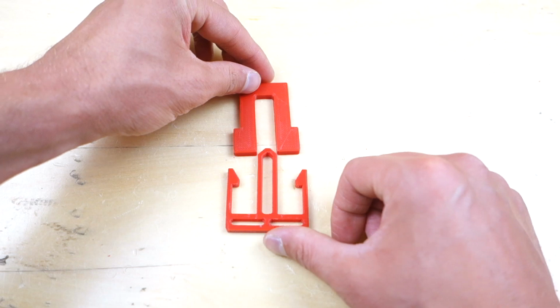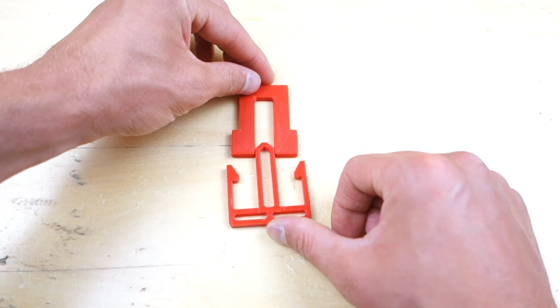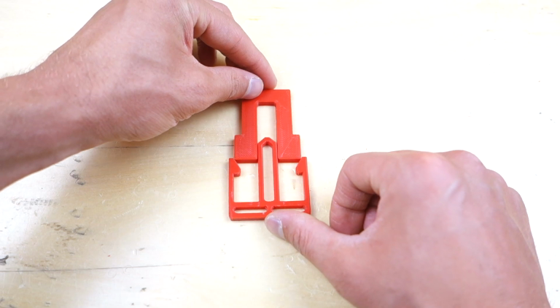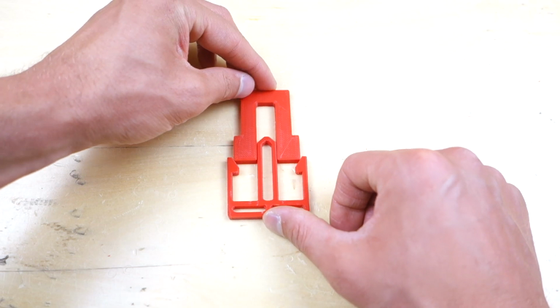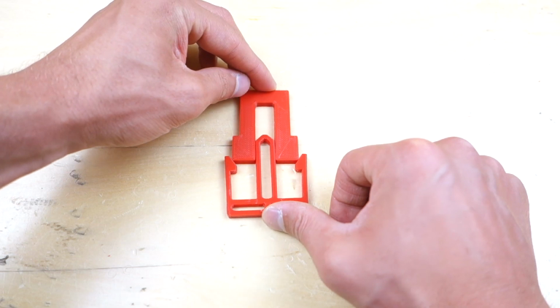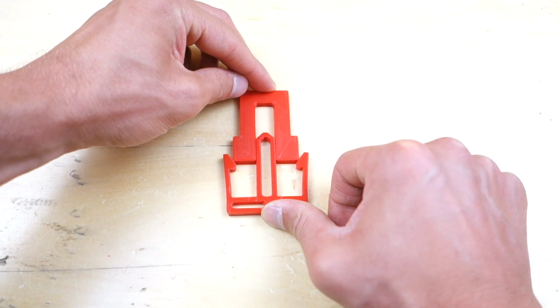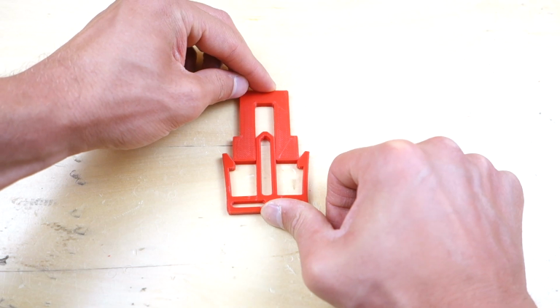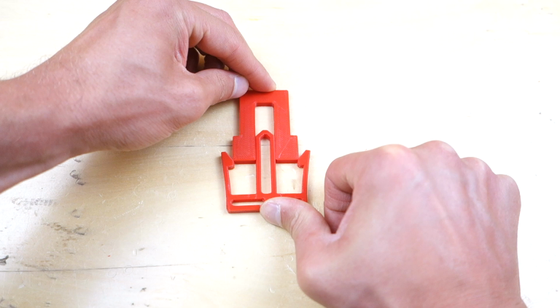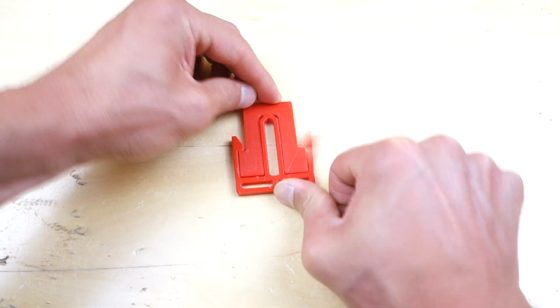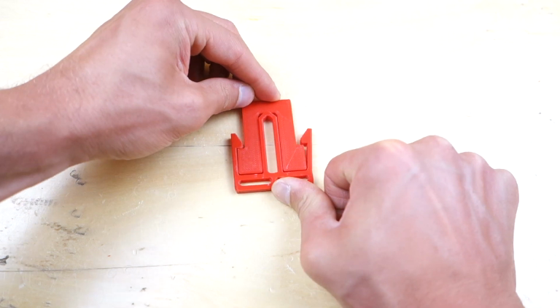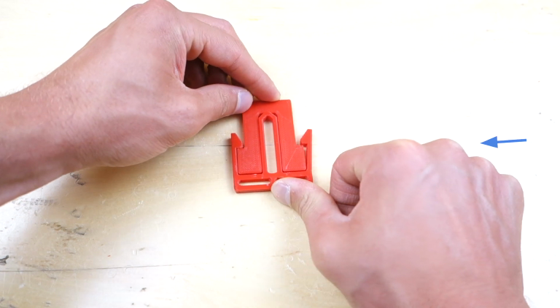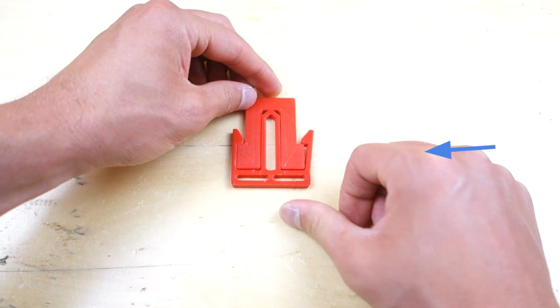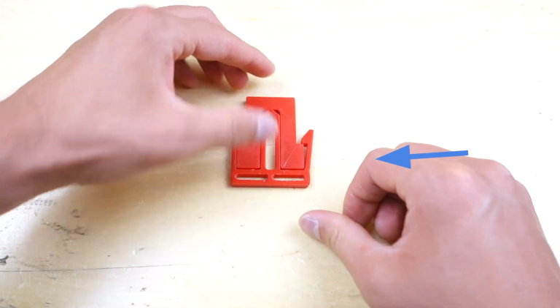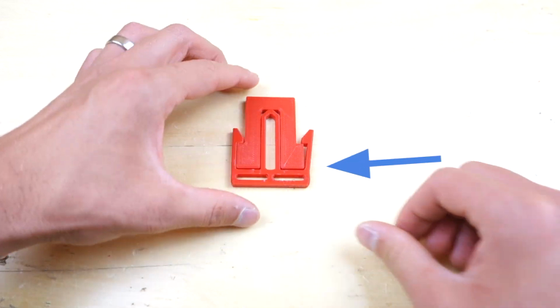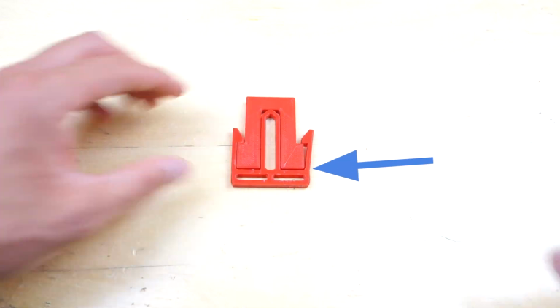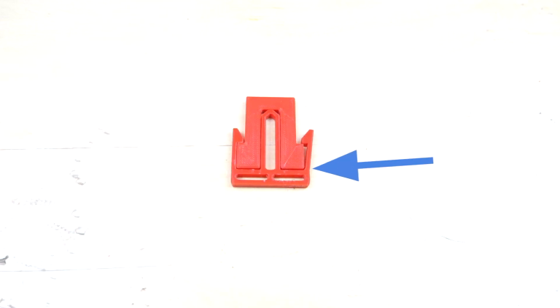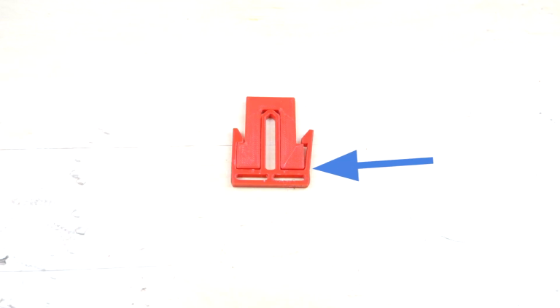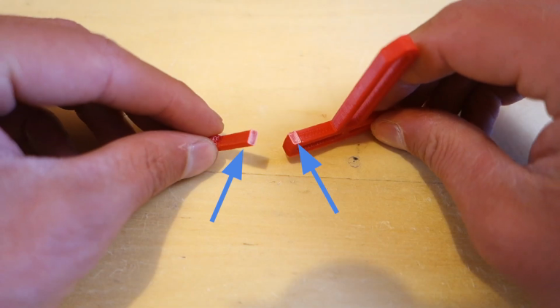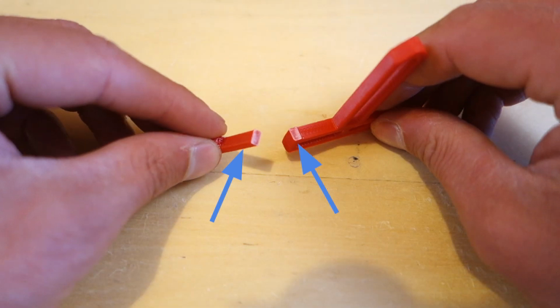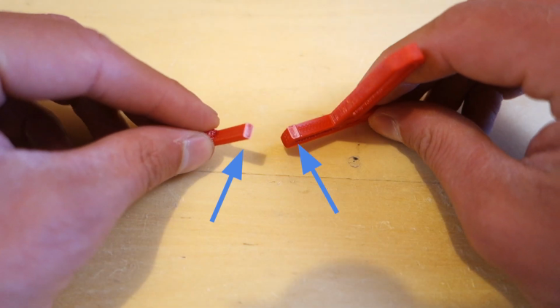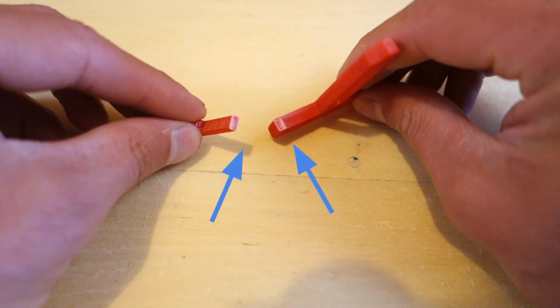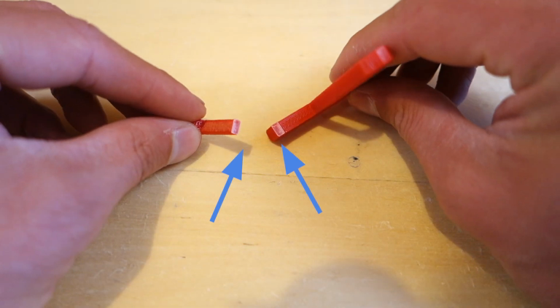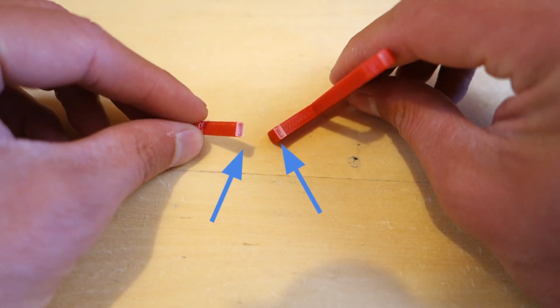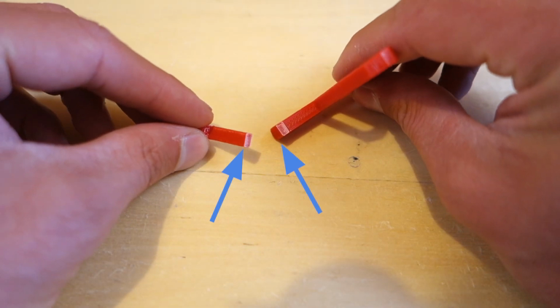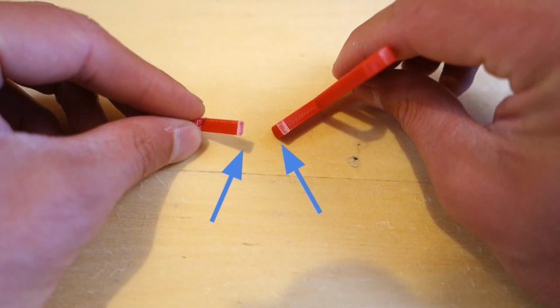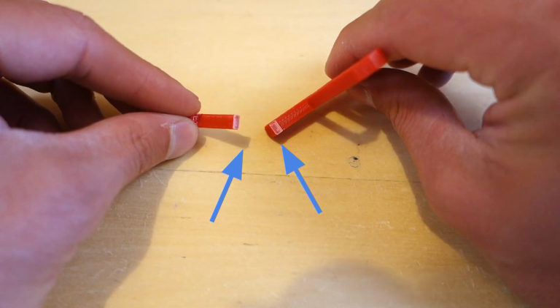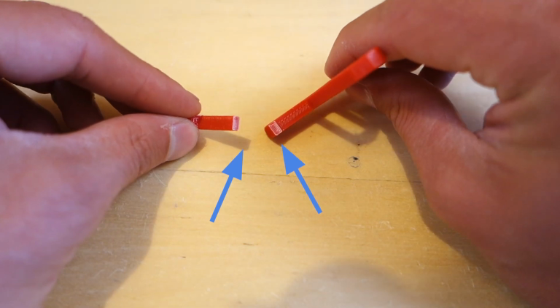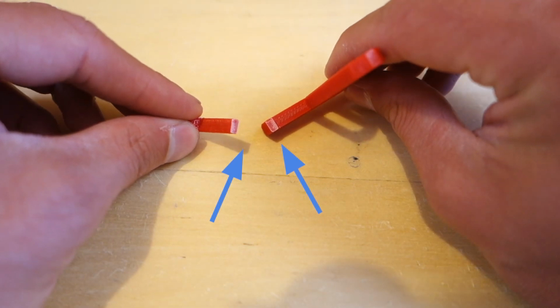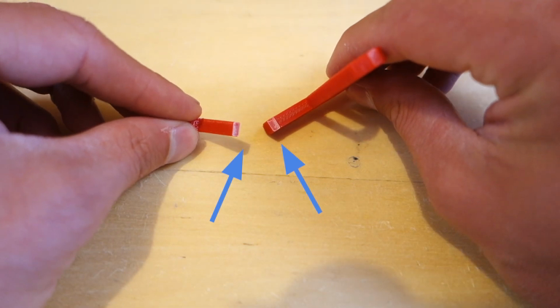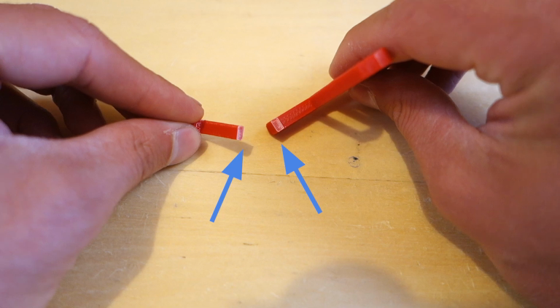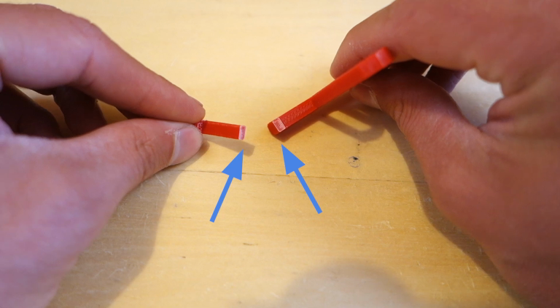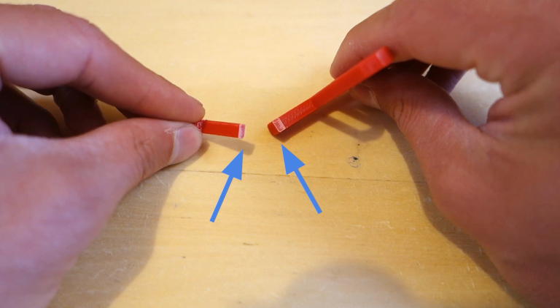In this video we will review the biggest challenges you will face when designing 3D printed snap fit joints and how to overcome them. Let's dive in.